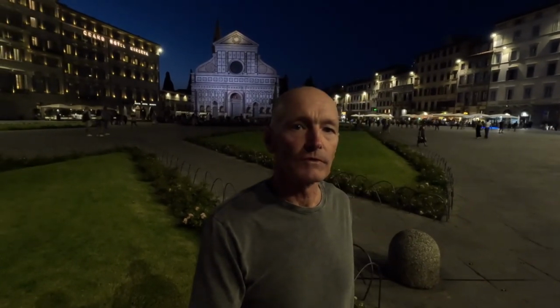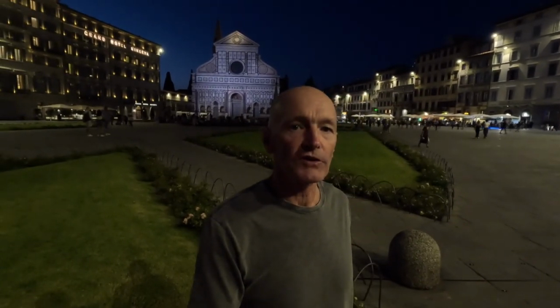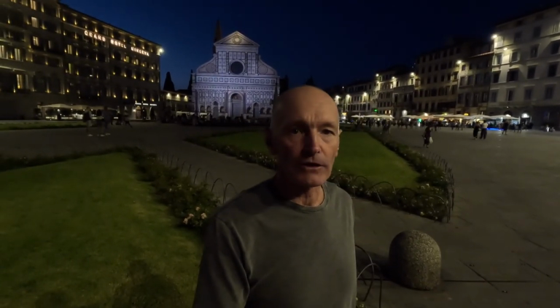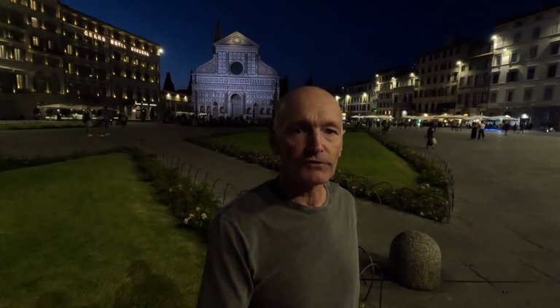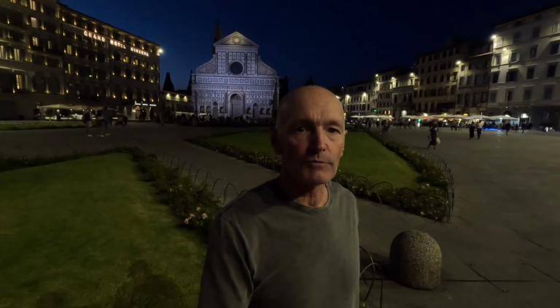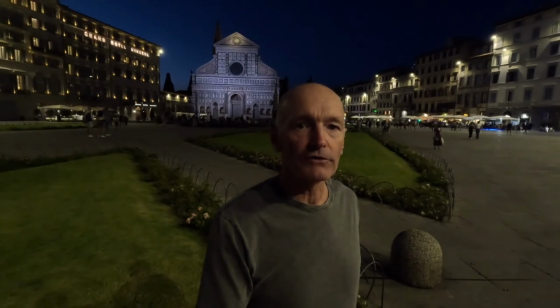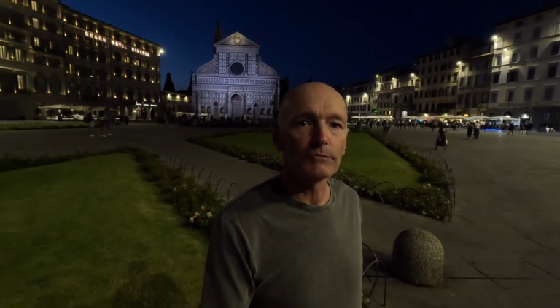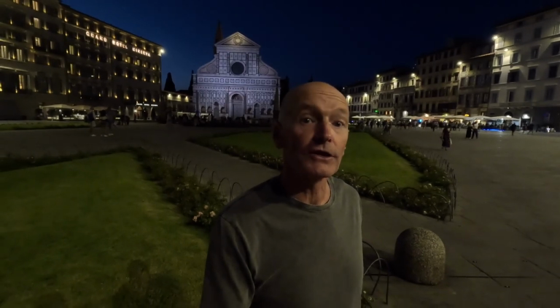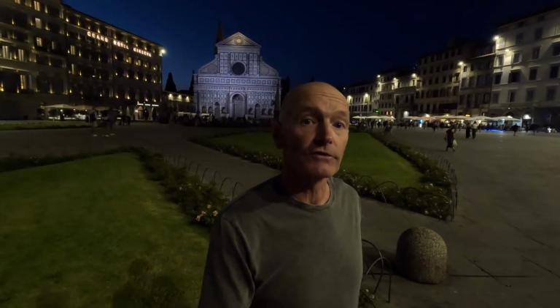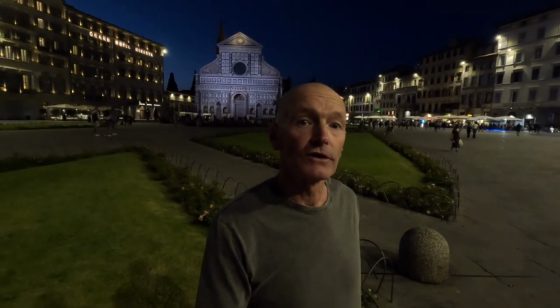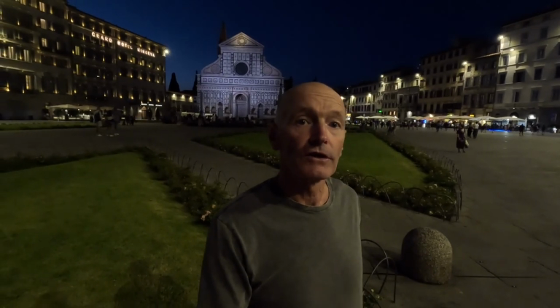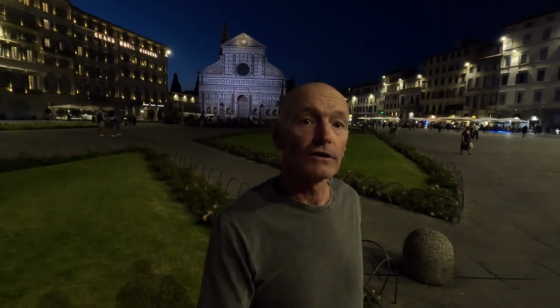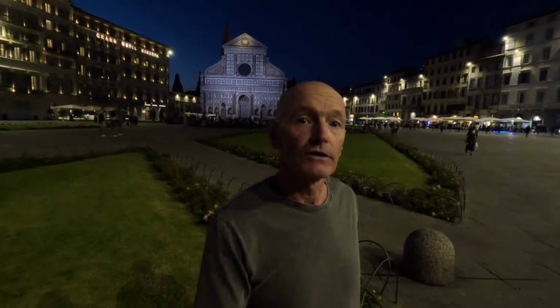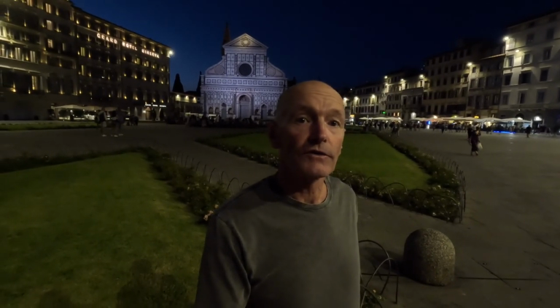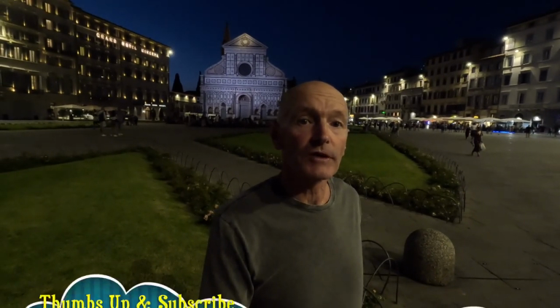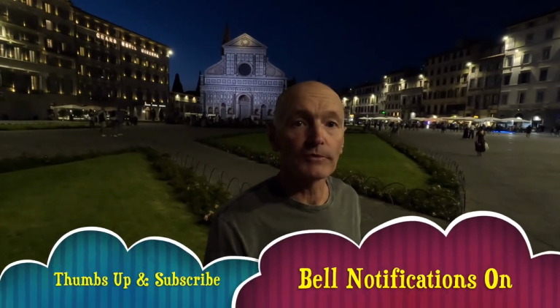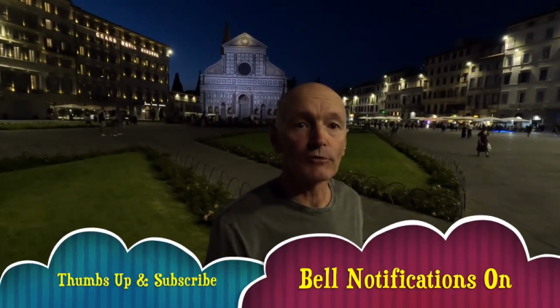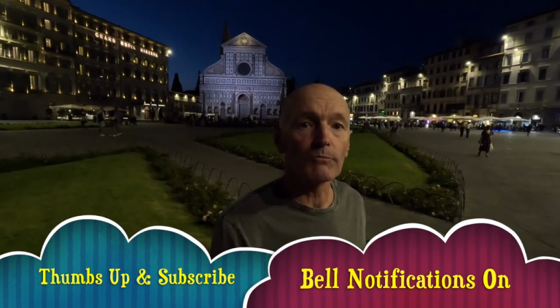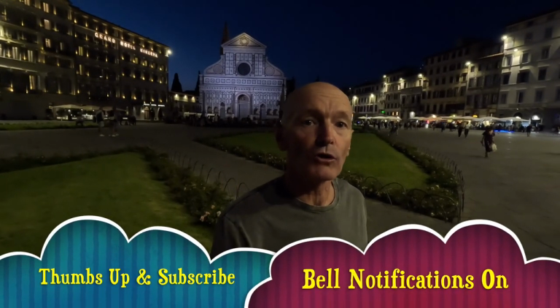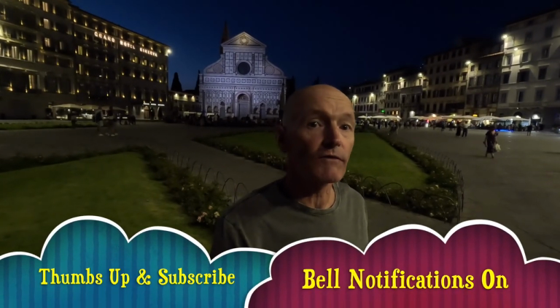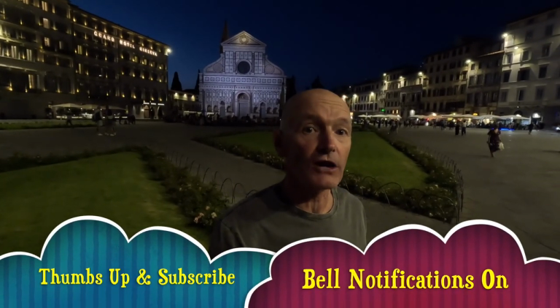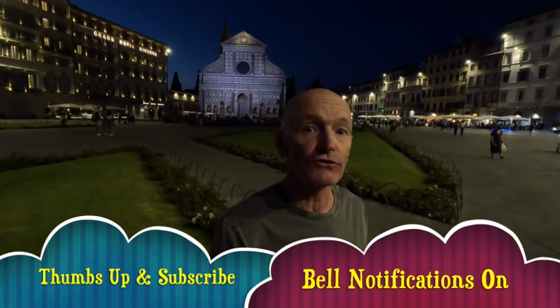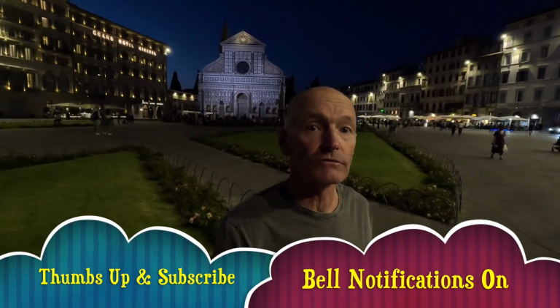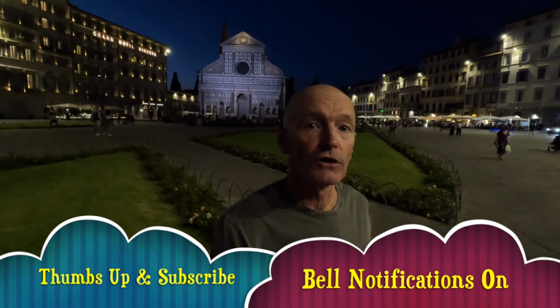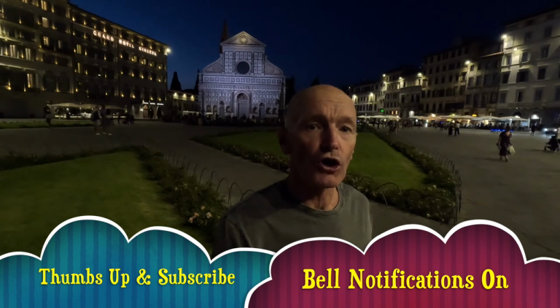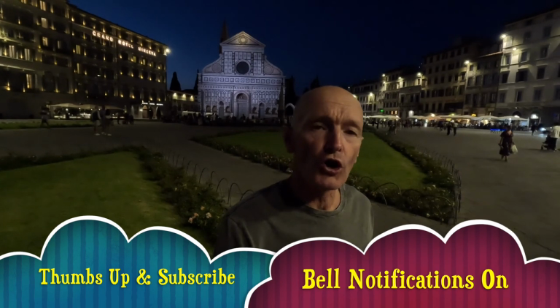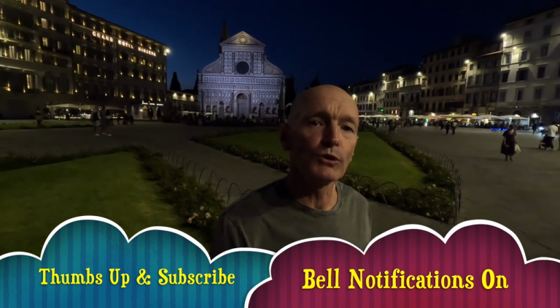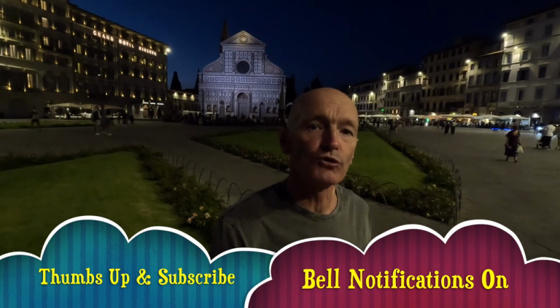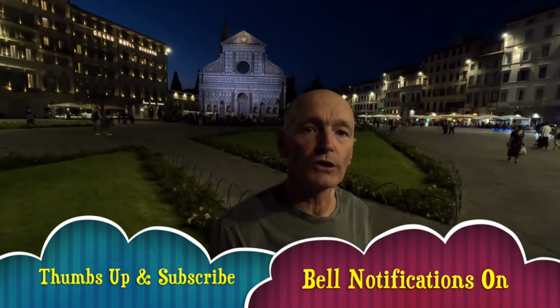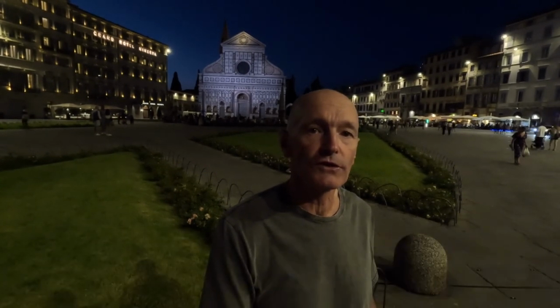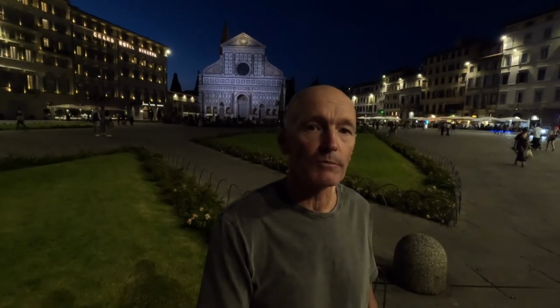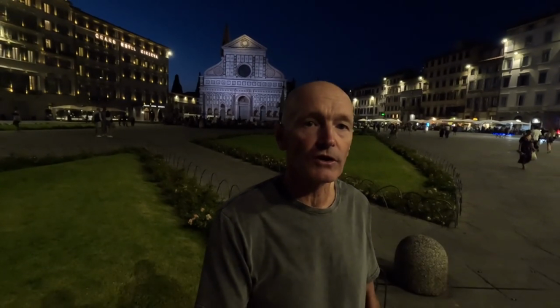Expat Lifestyle with Bats — thumbs up, subscribe, bell notifications on. I hope you enjoy this episode.